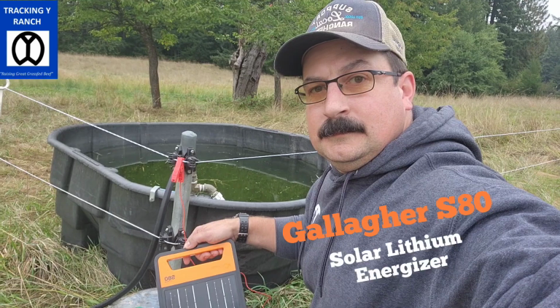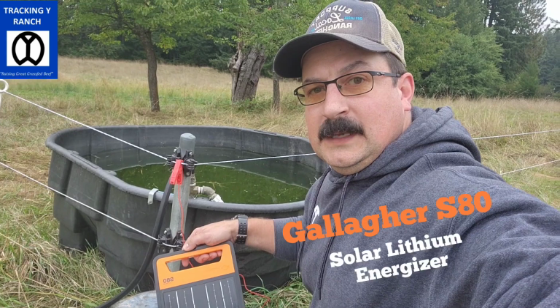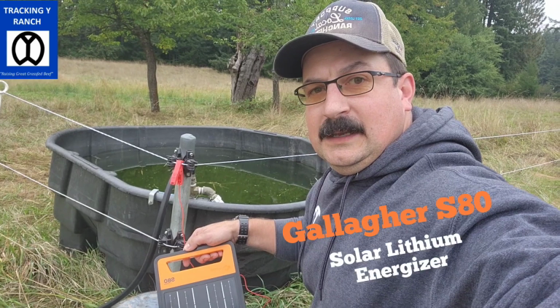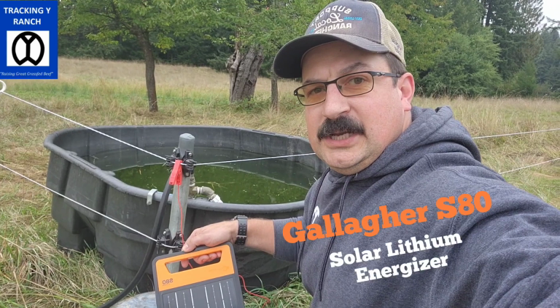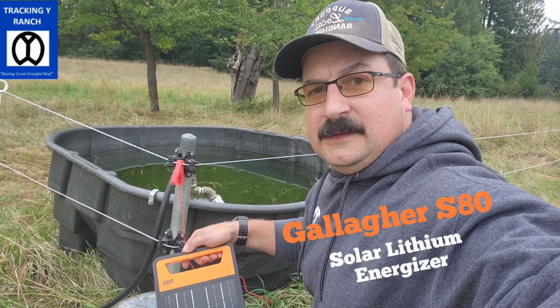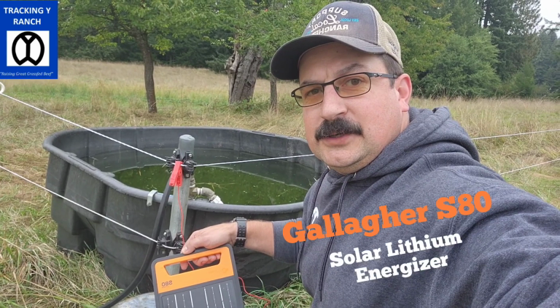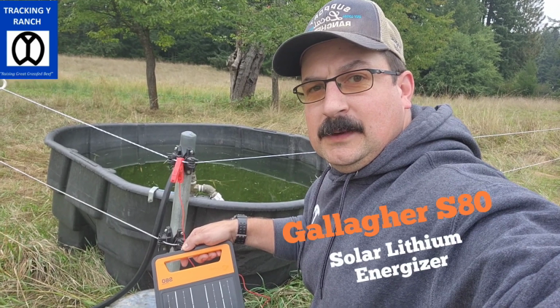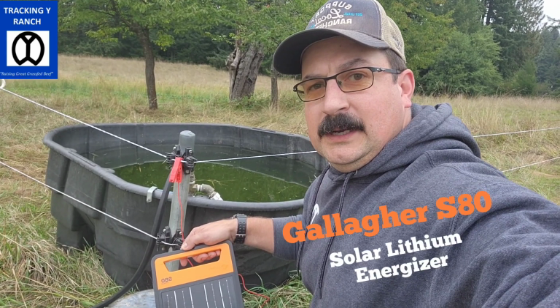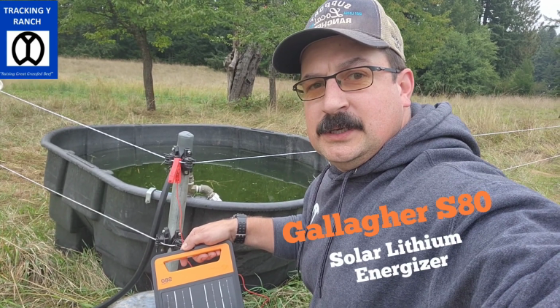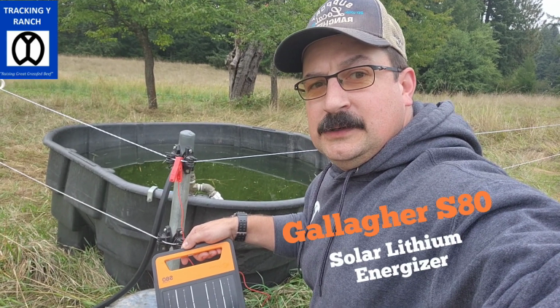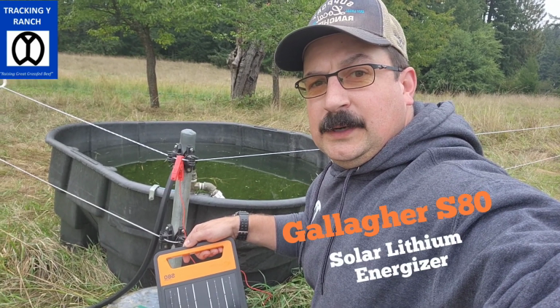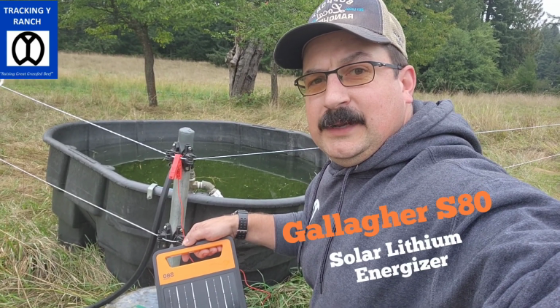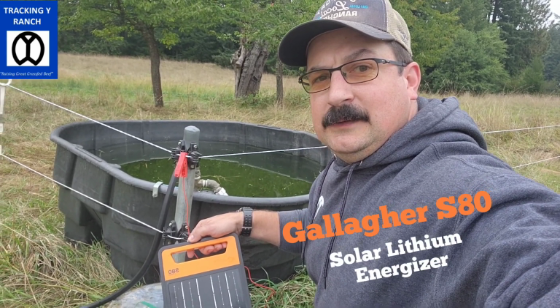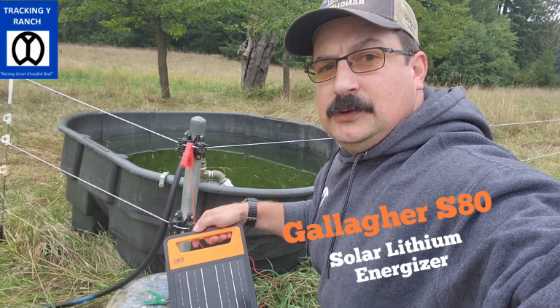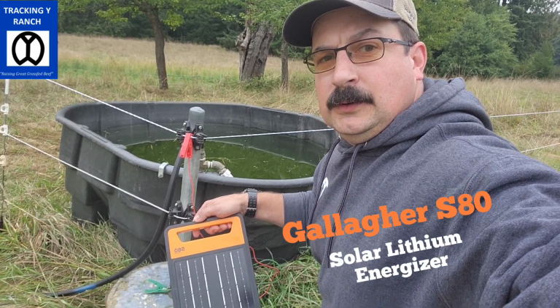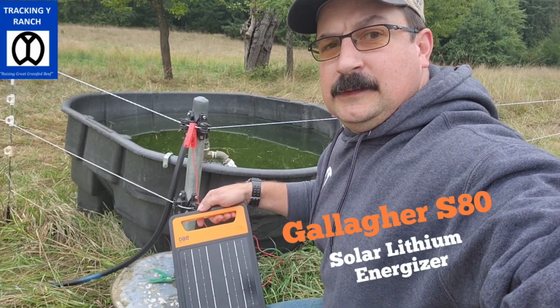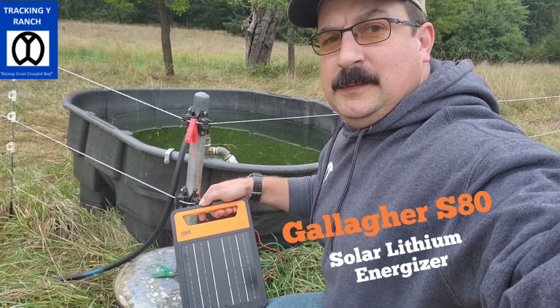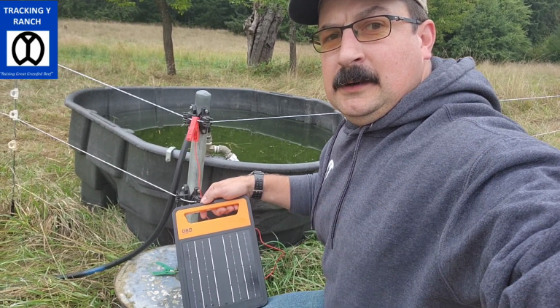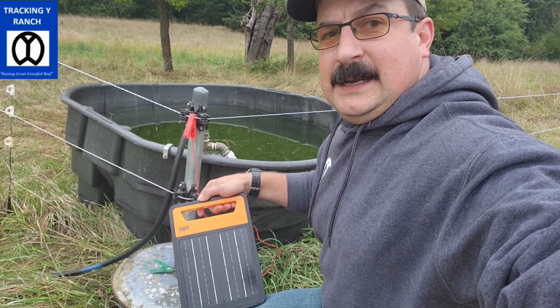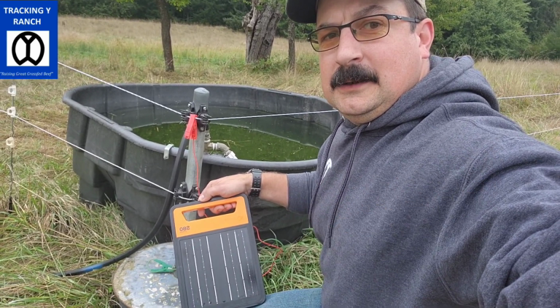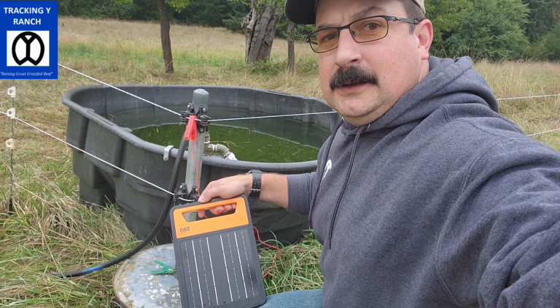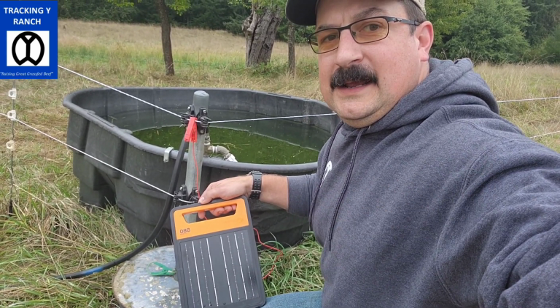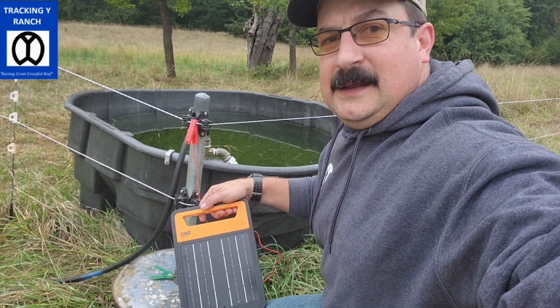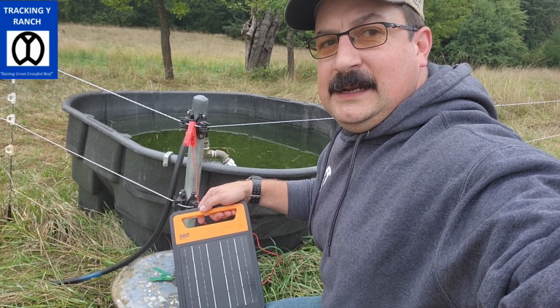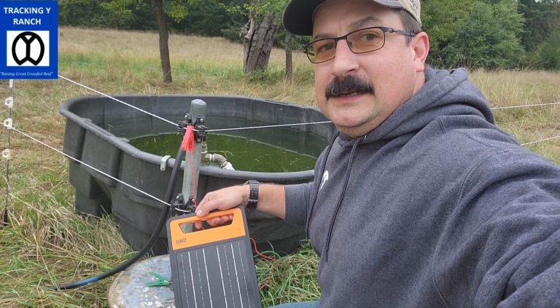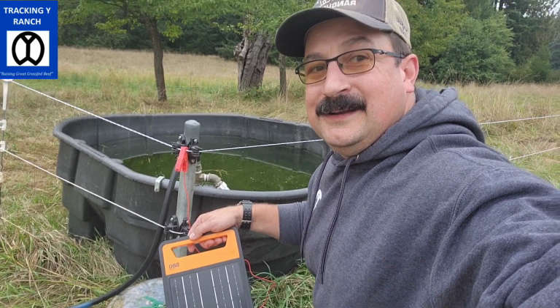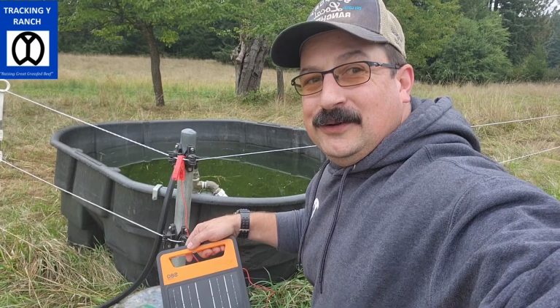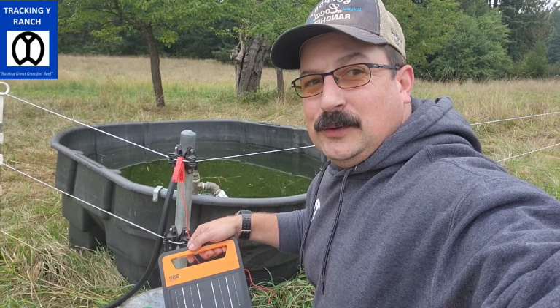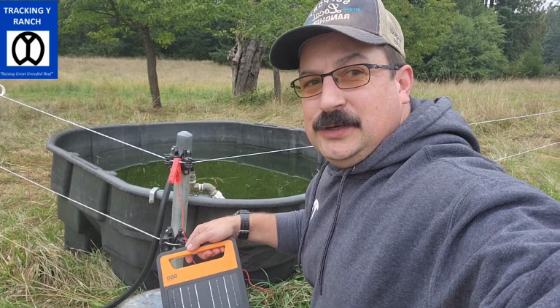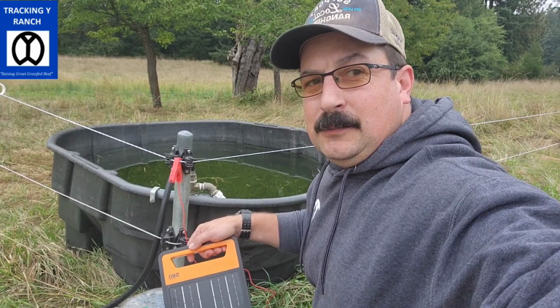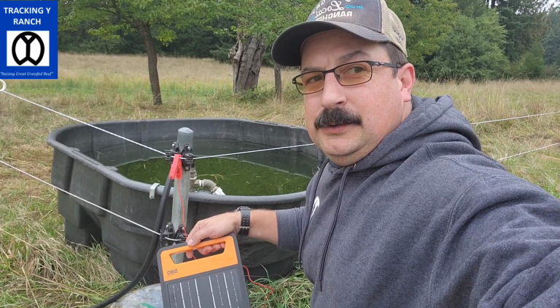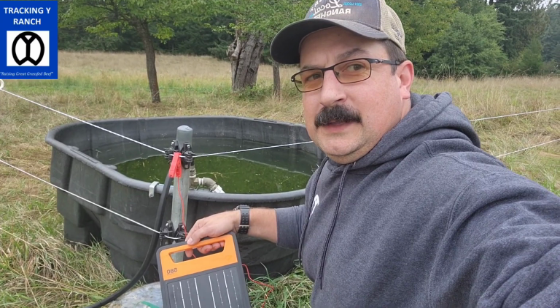Hey guys, Jake Yancey, Tracking My Ranch. Just want to give you guys a little tour. This is going to be our Gallagher S80, and I just want to show you how we're using that.